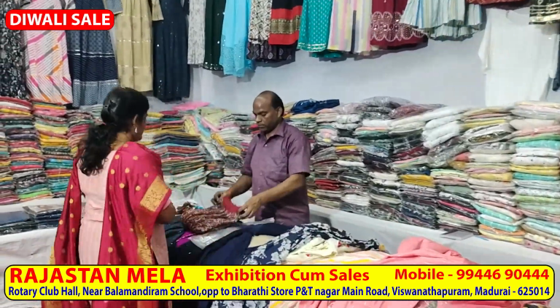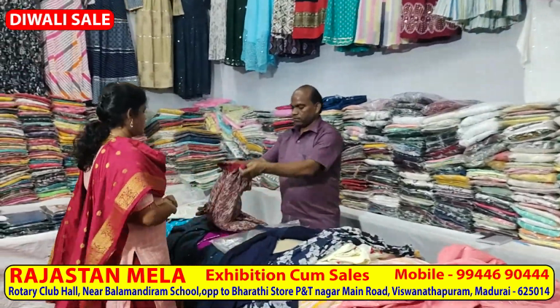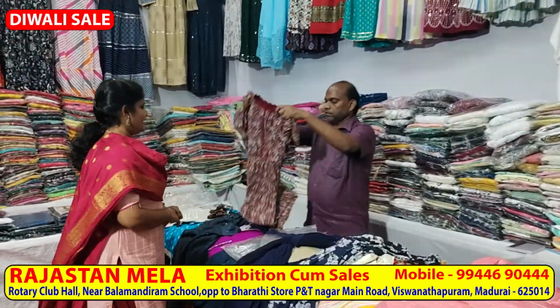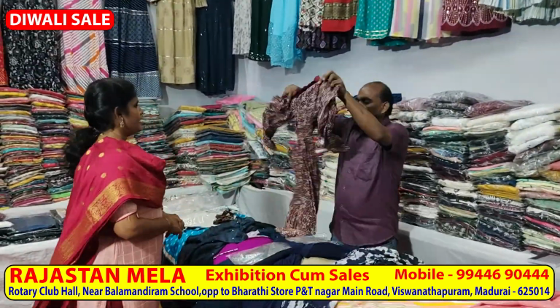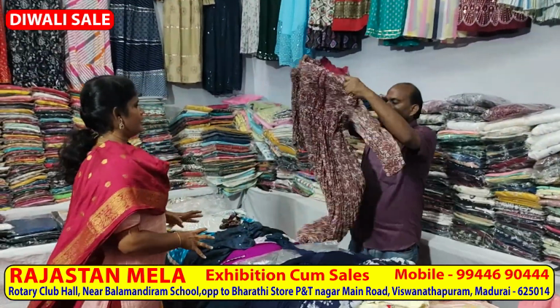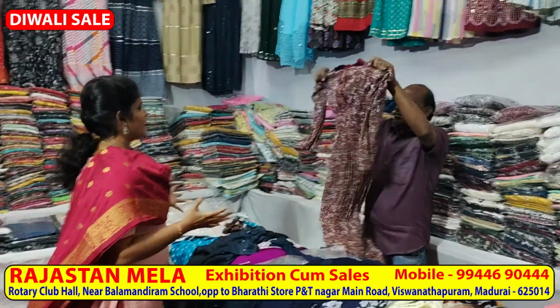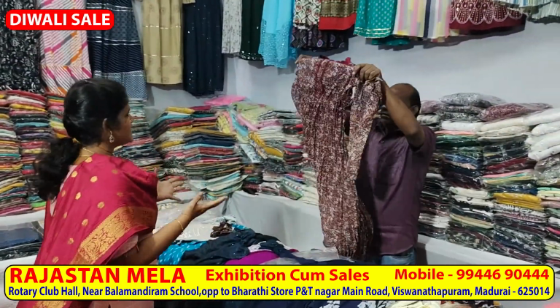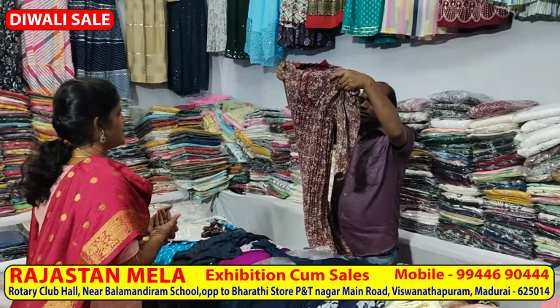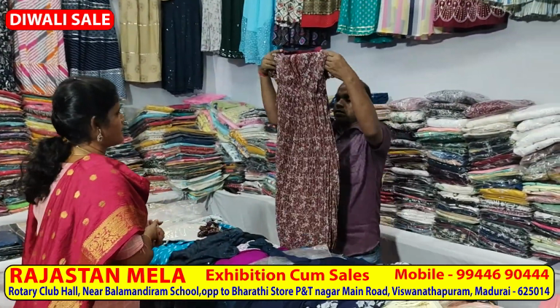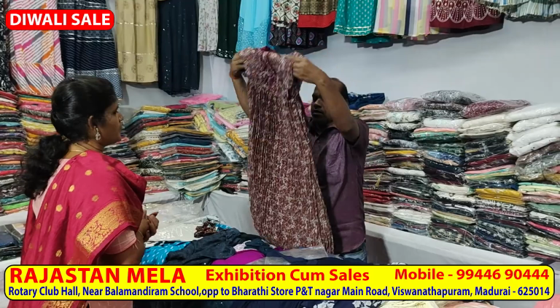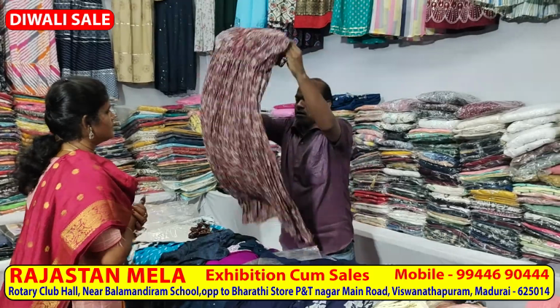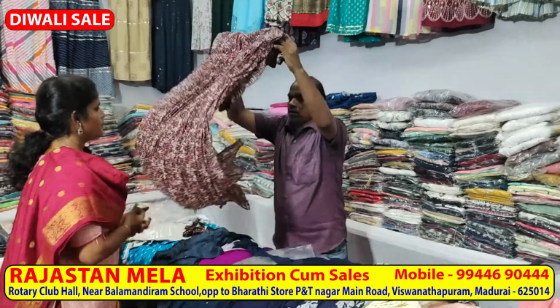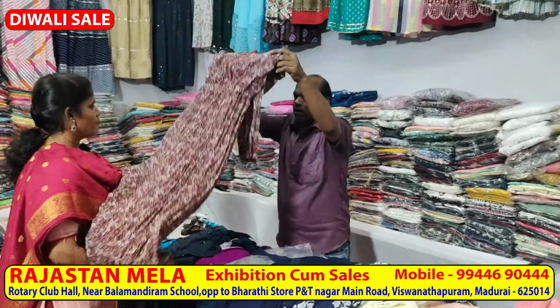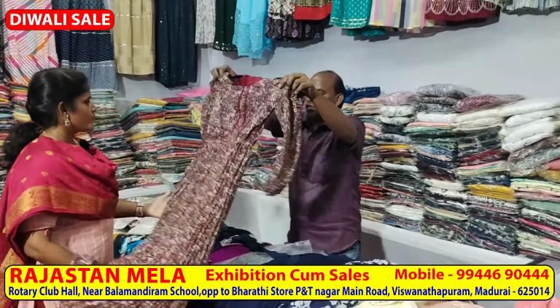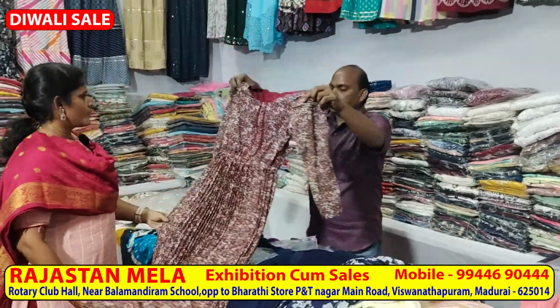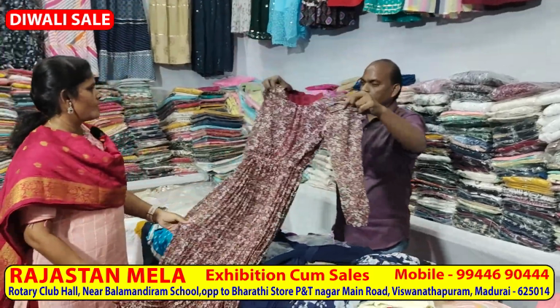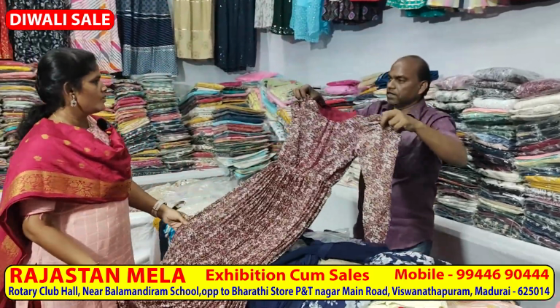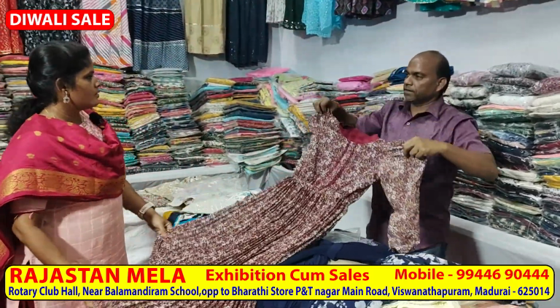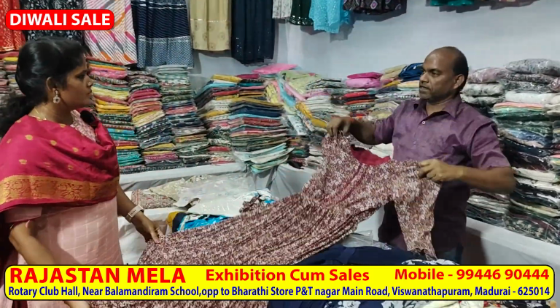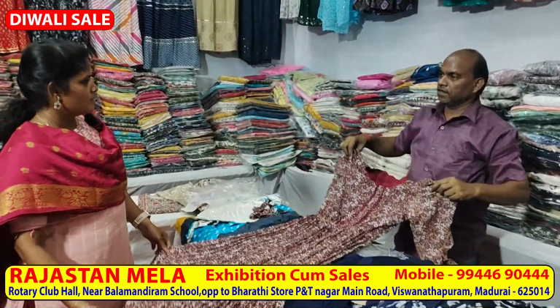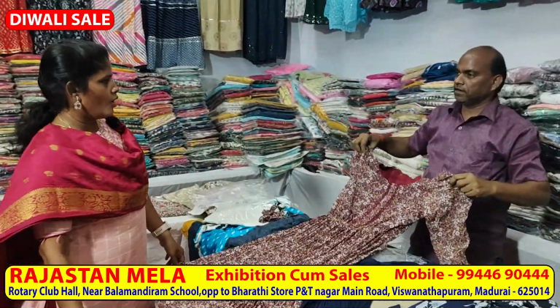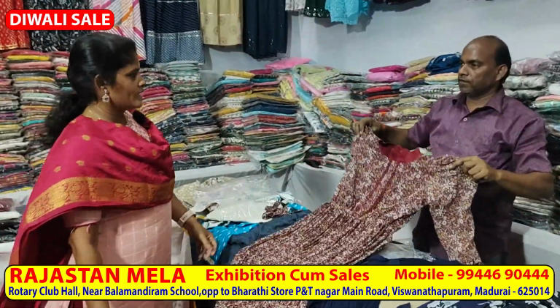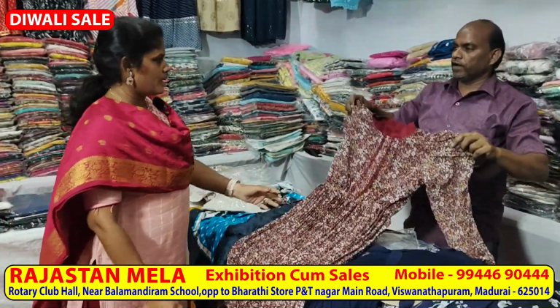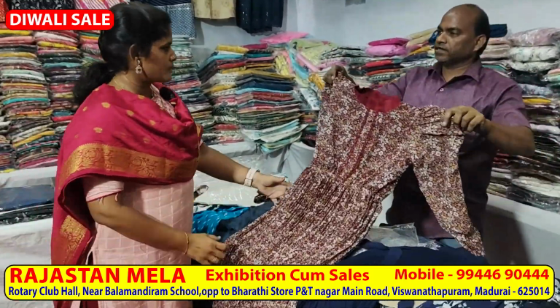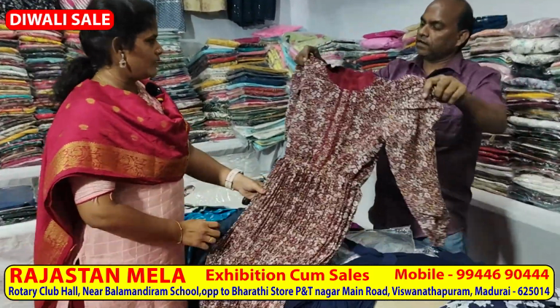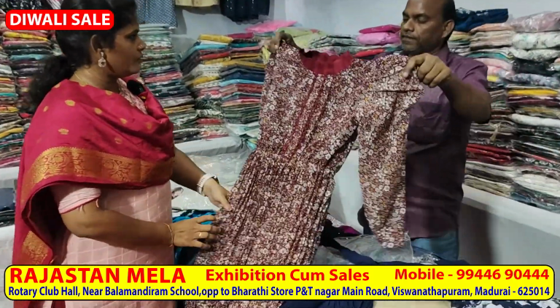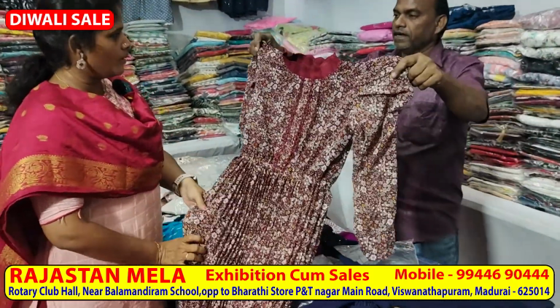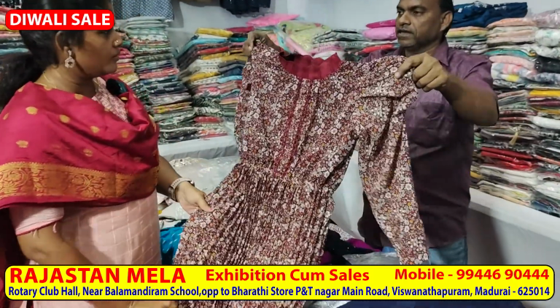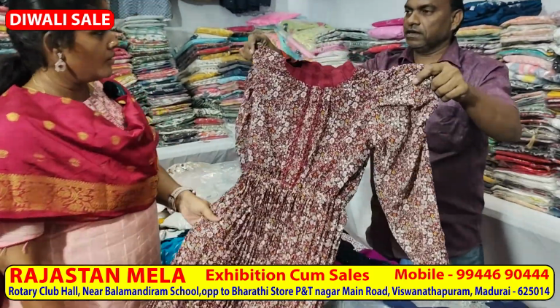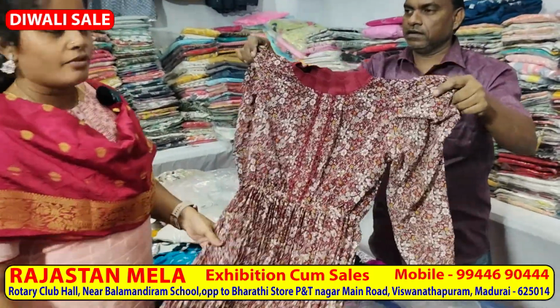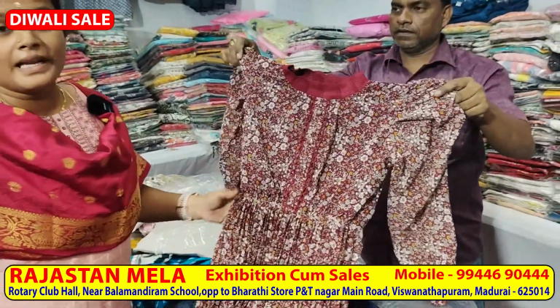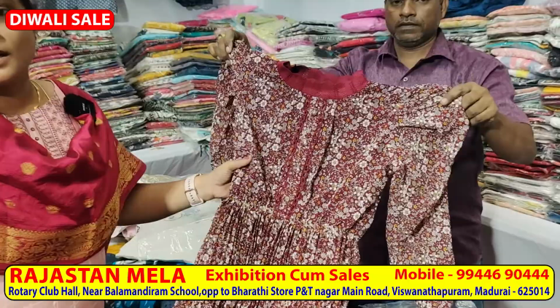Let's look at these collections in Madurai. What sizes are available? All sizes — double XL, triple XL, and up to 5XL are available.